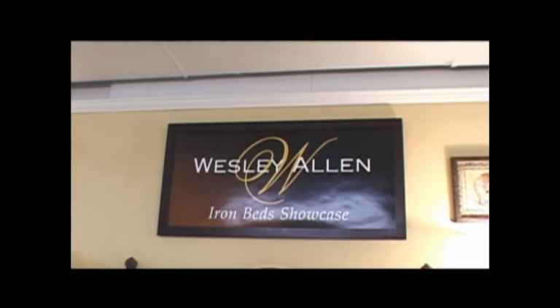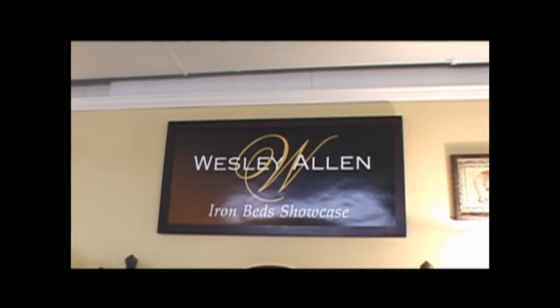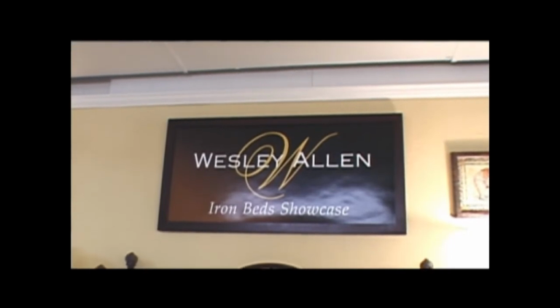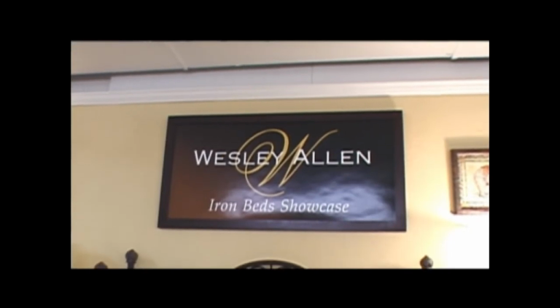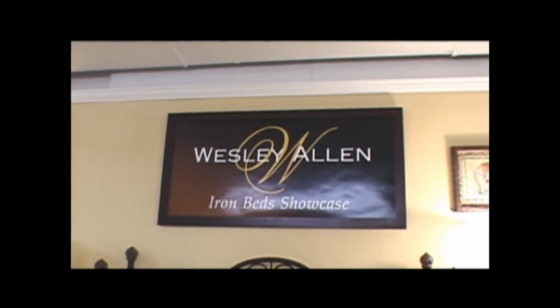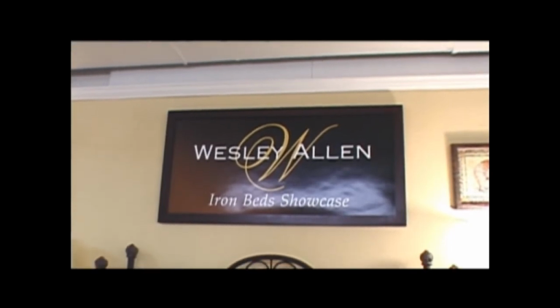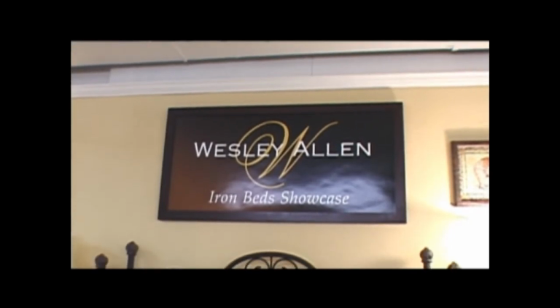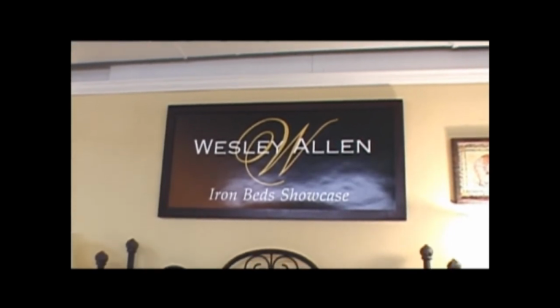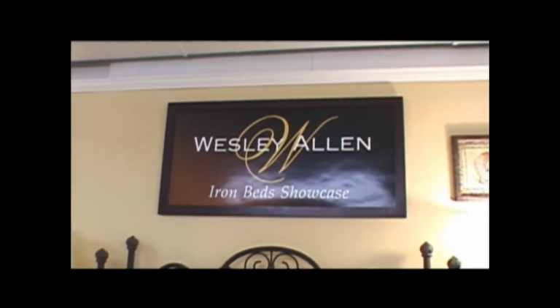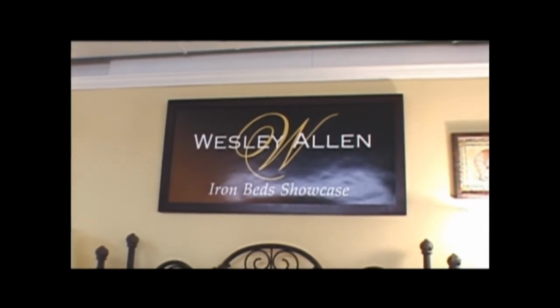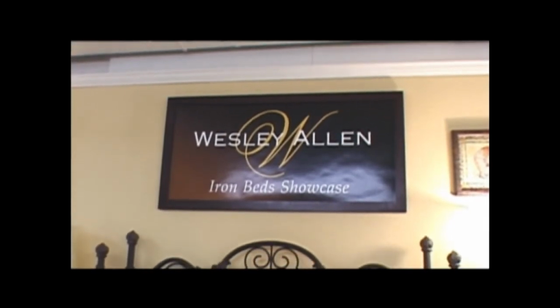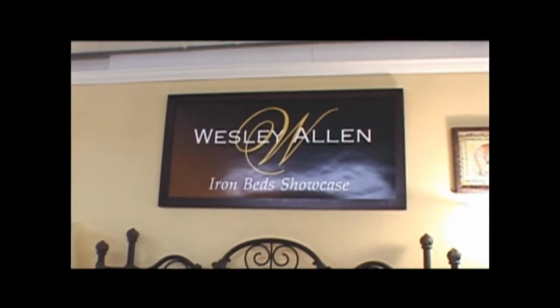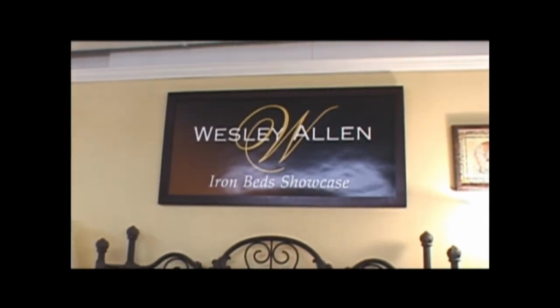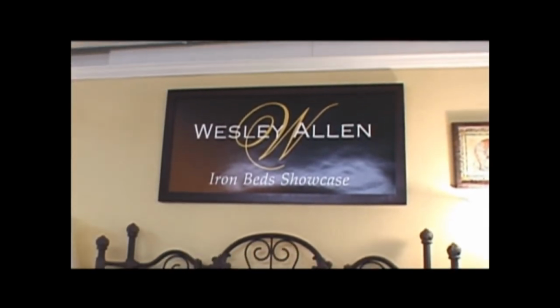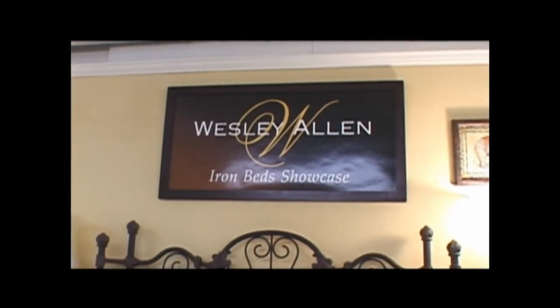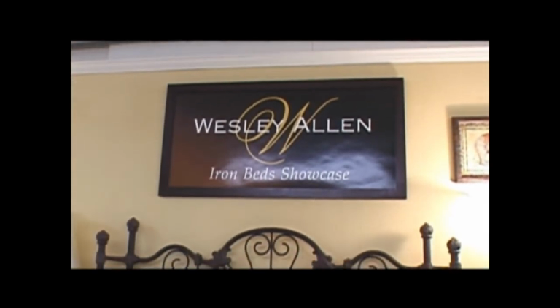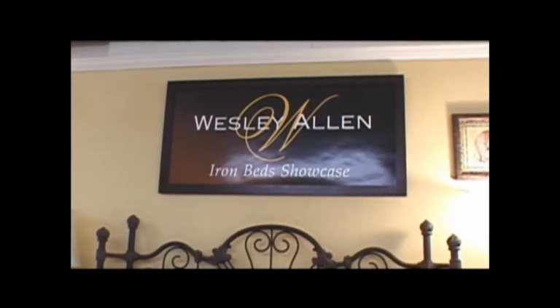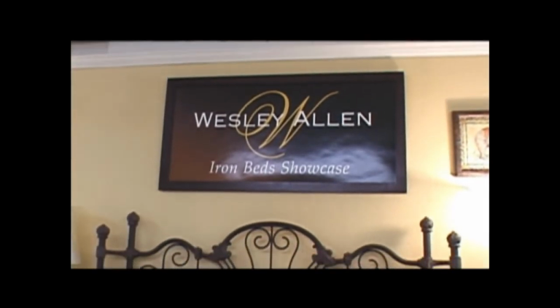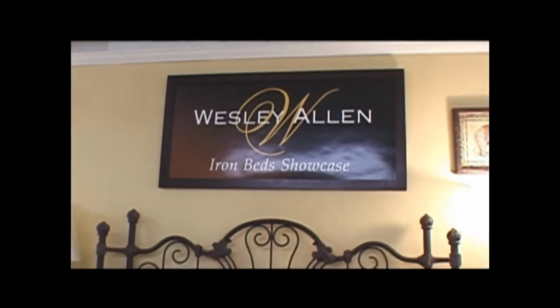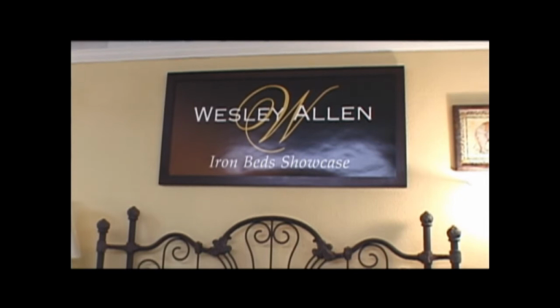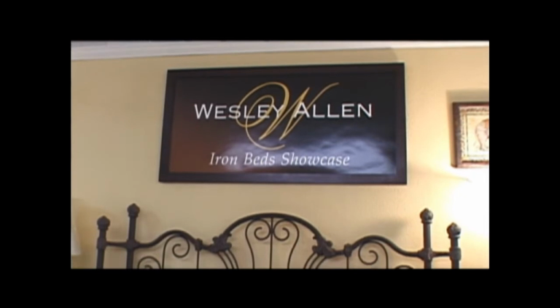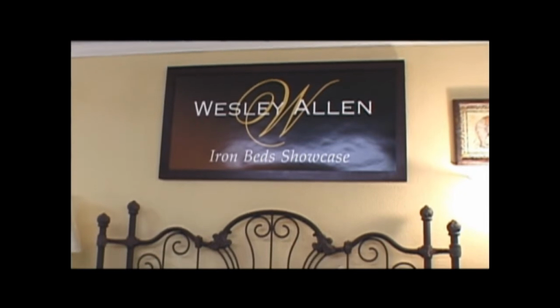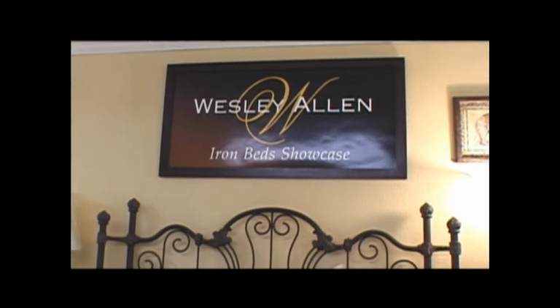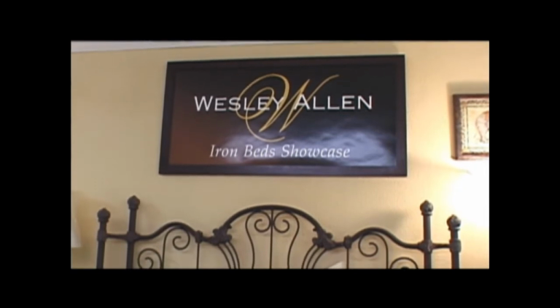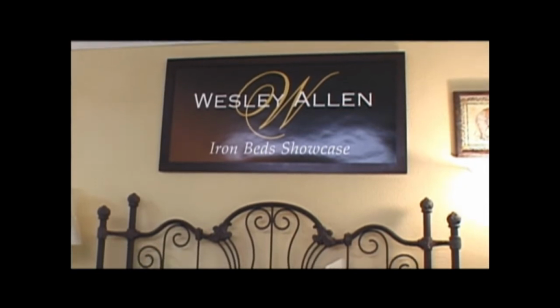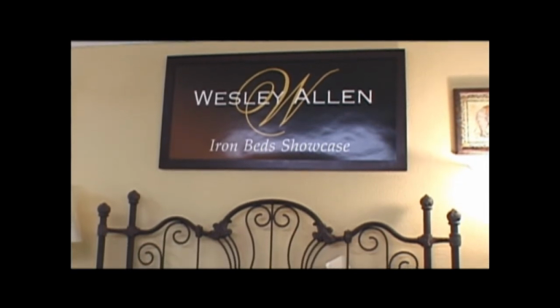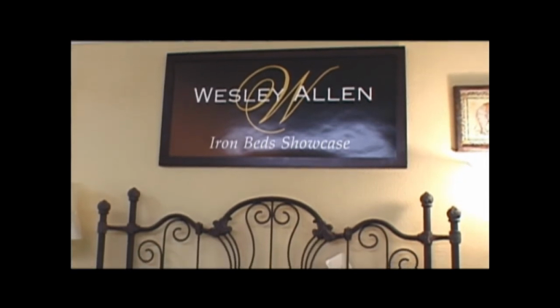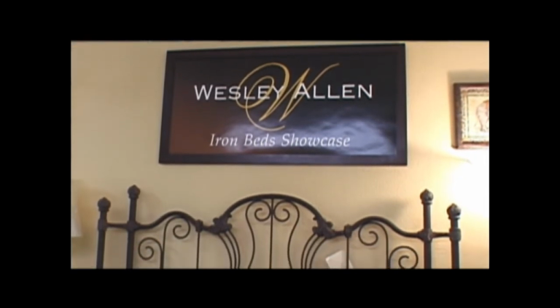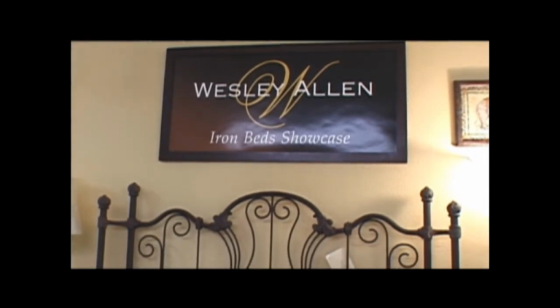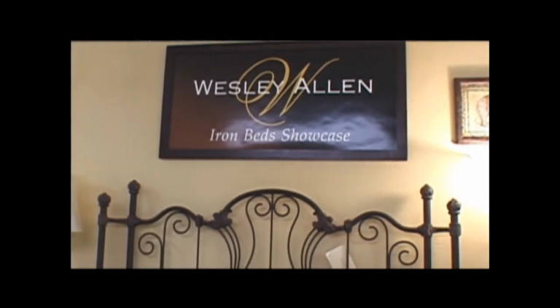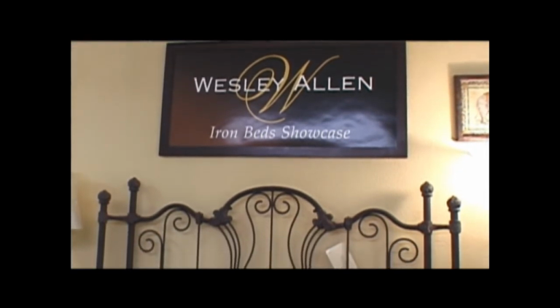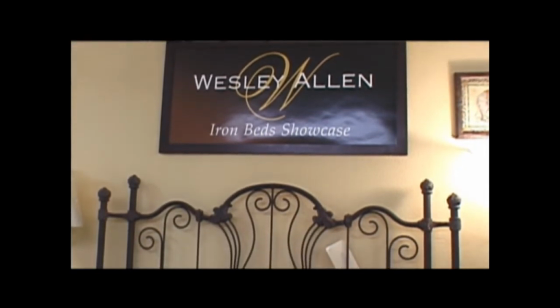Wesley Allen's been around as long as I've been in business — it's been over 40 years that we've handled Wesley Allen, and they've always been considered the best bed company in America.